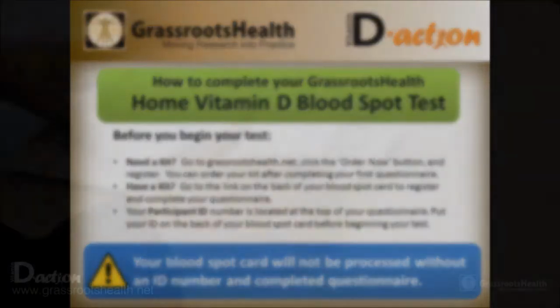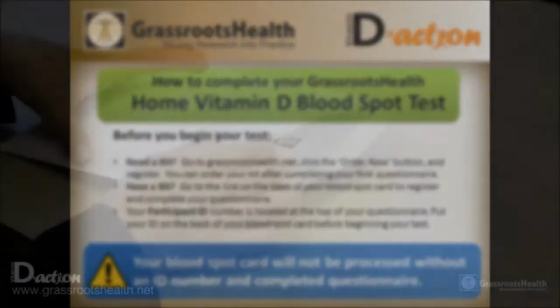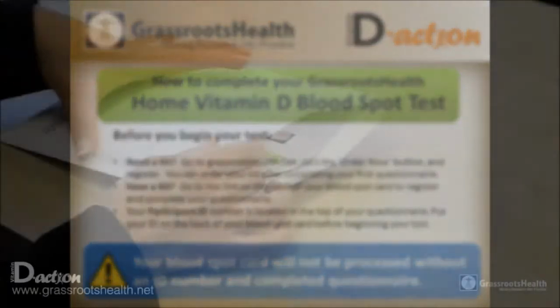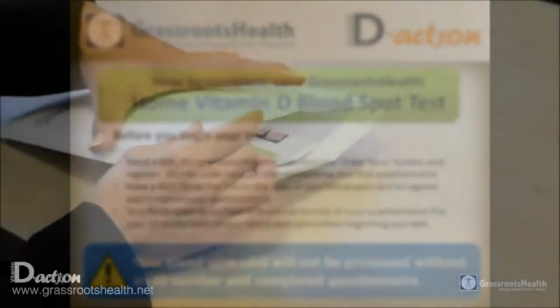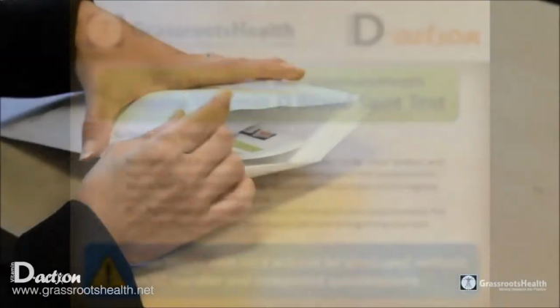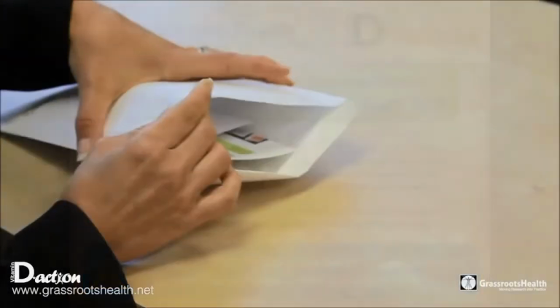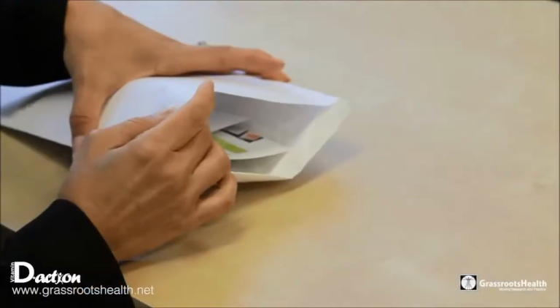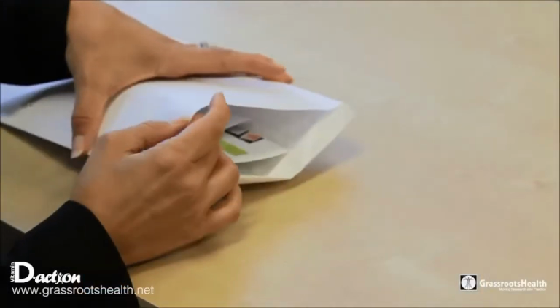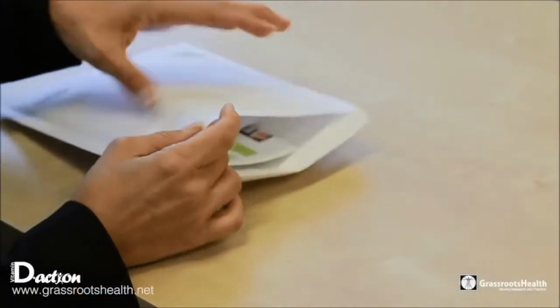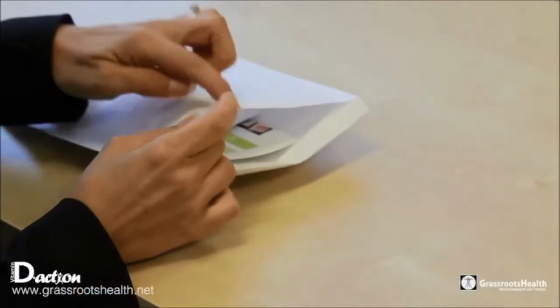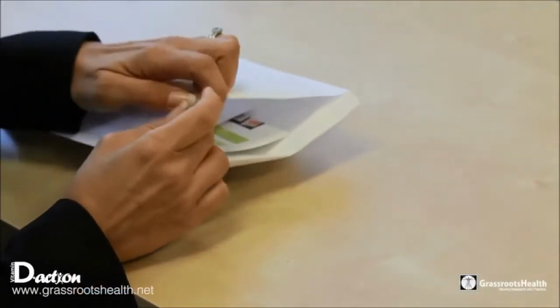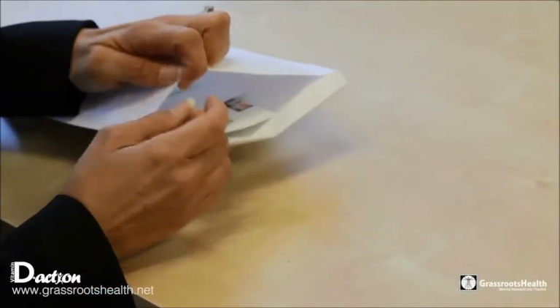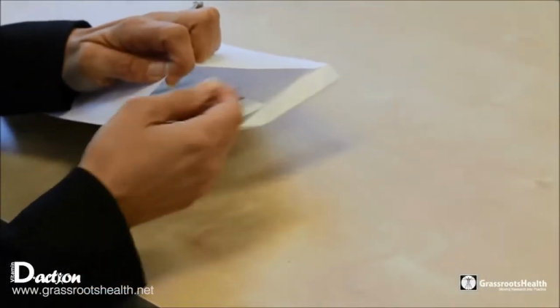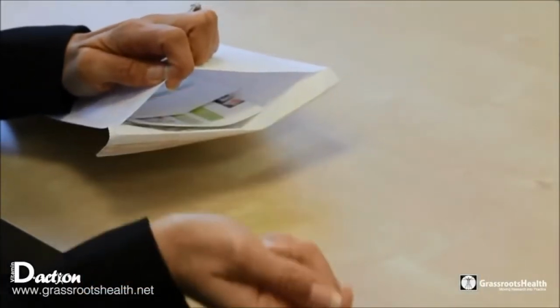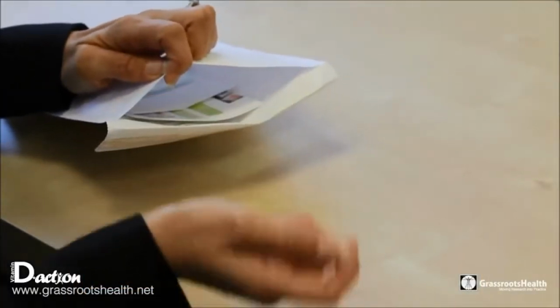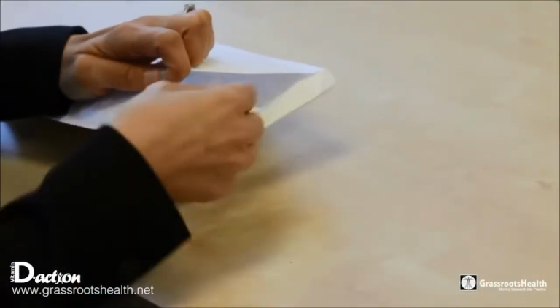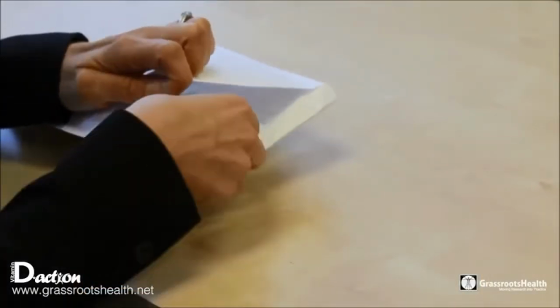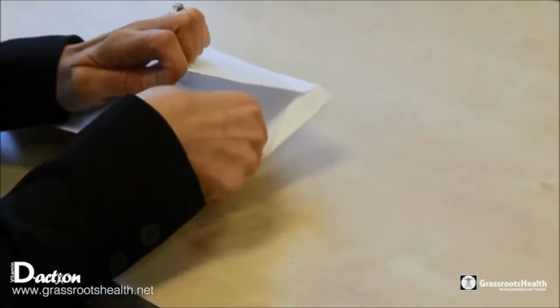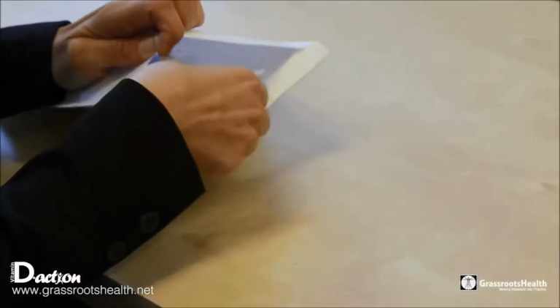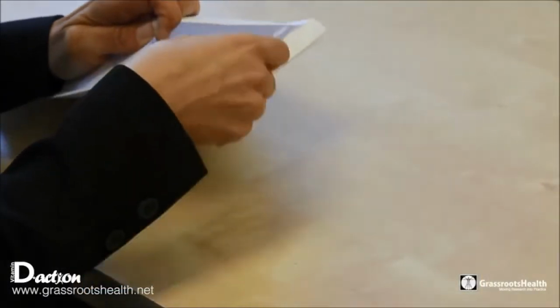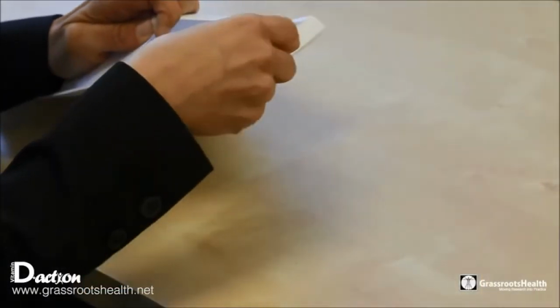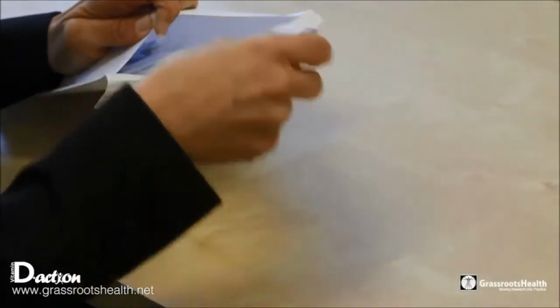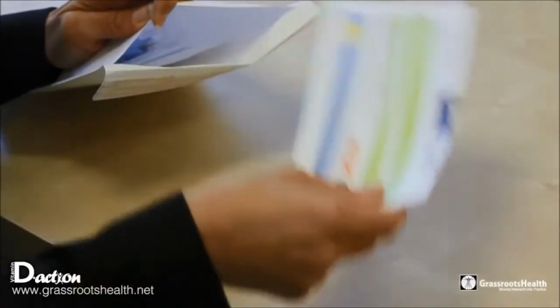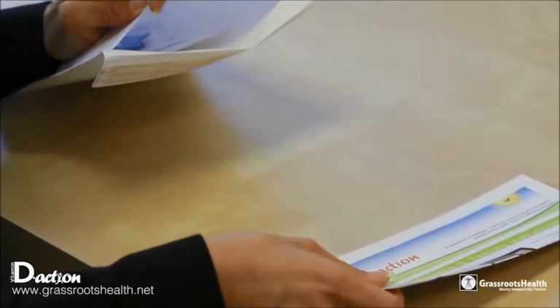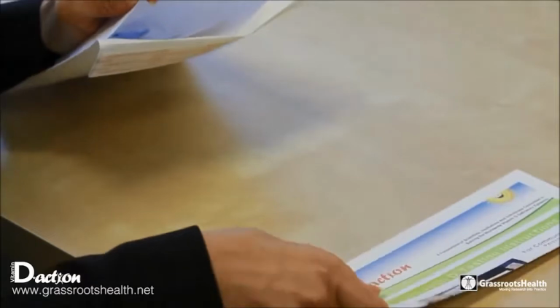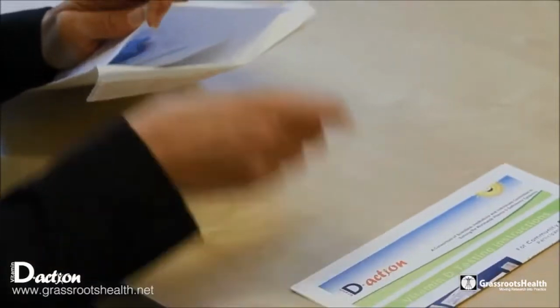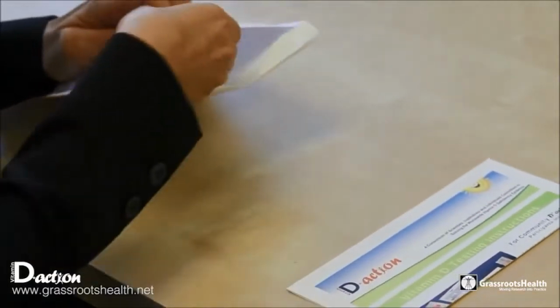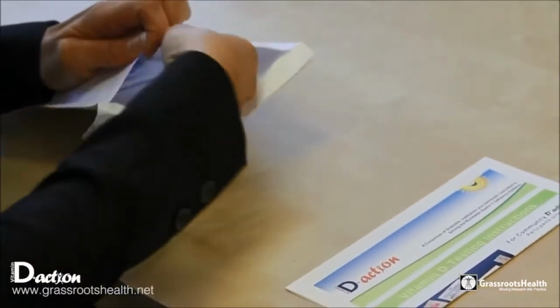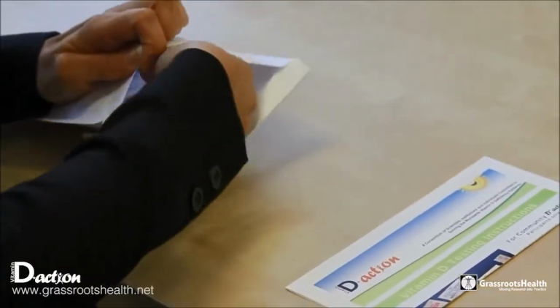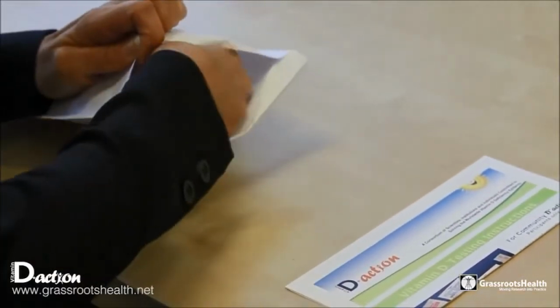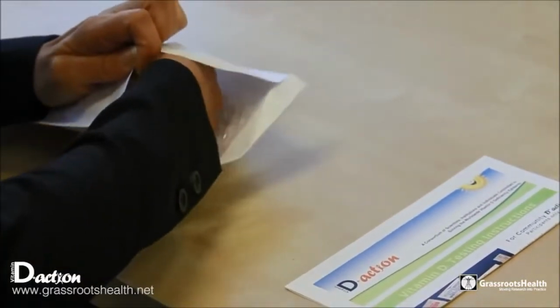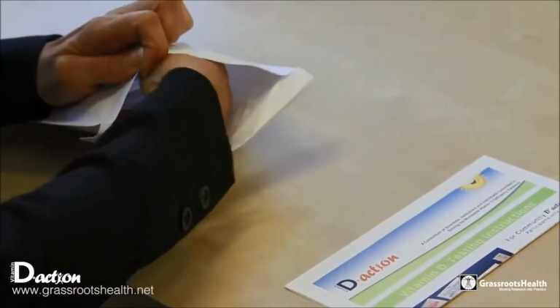This is a video to help you see how to do your best blood spot card for the Vitamin D Action Project.